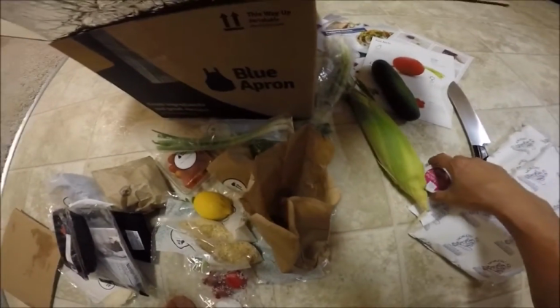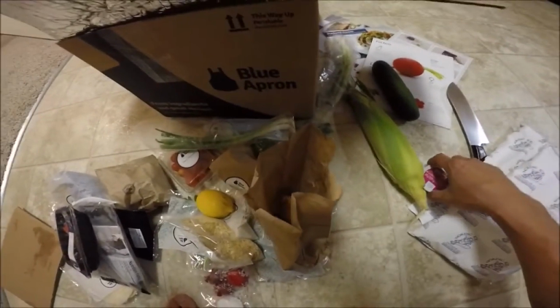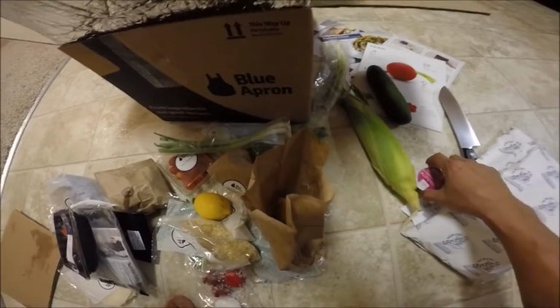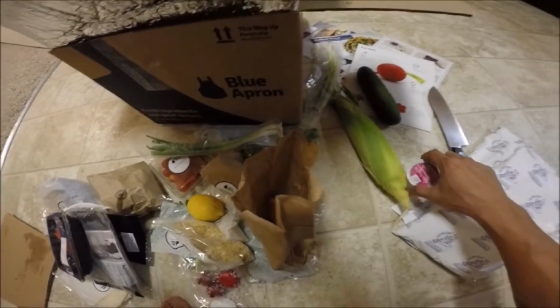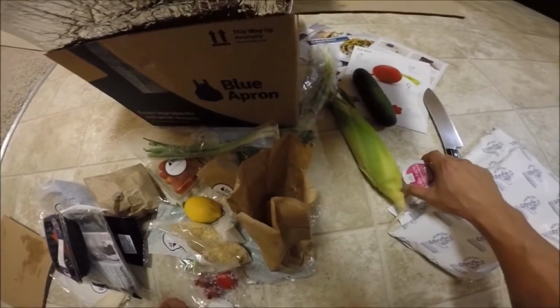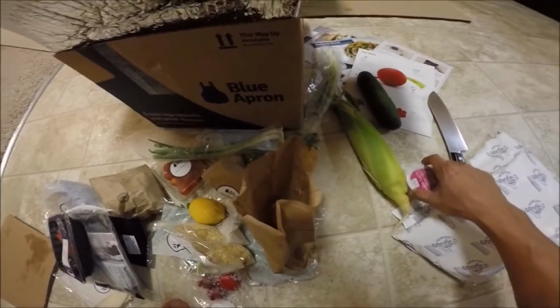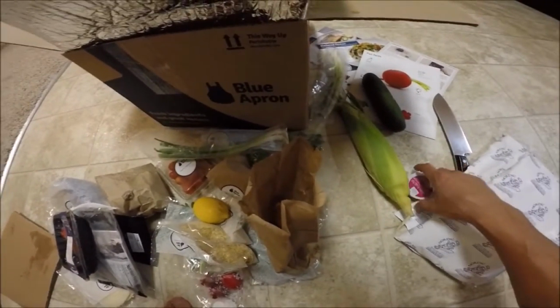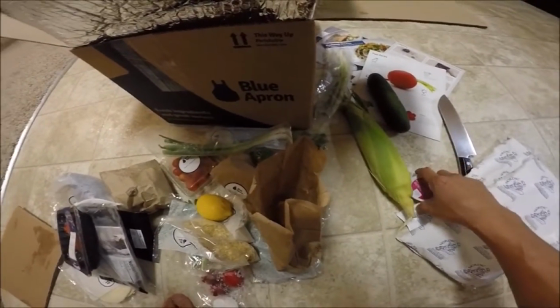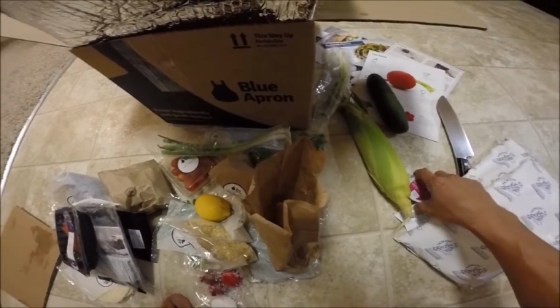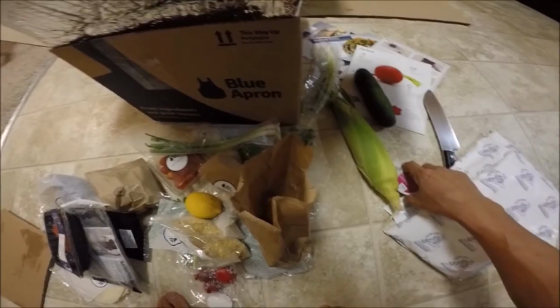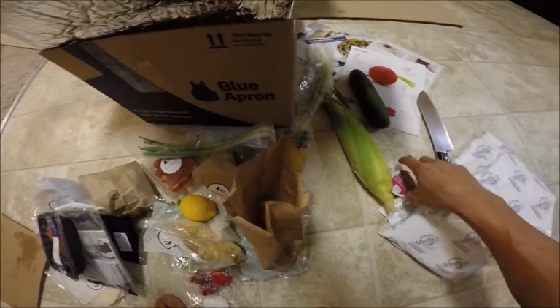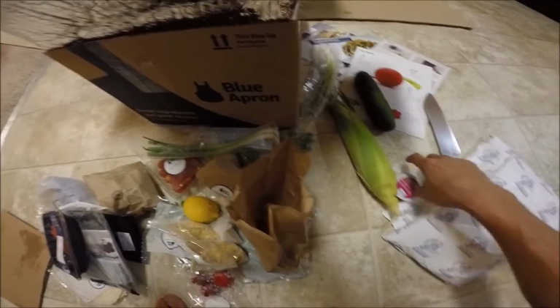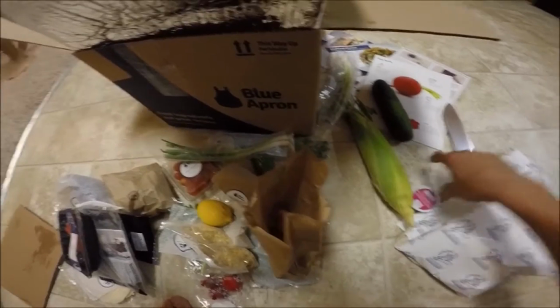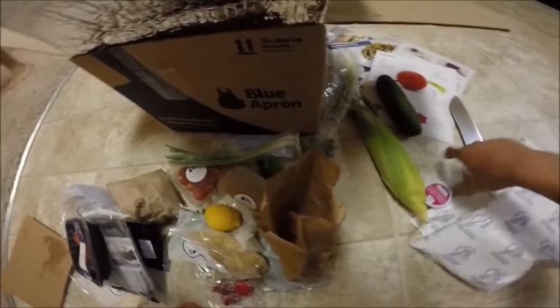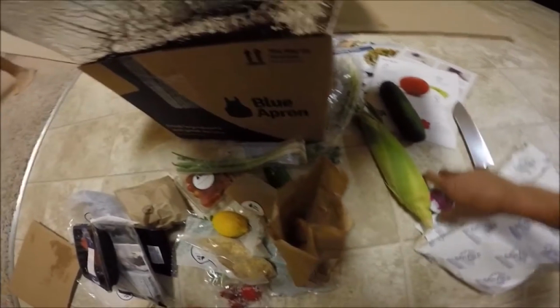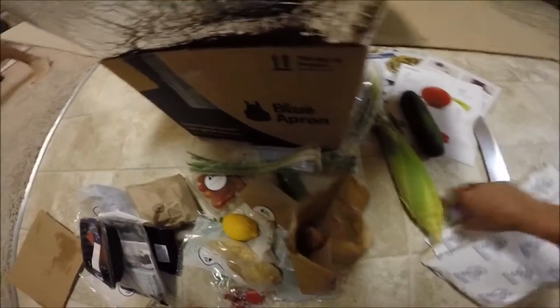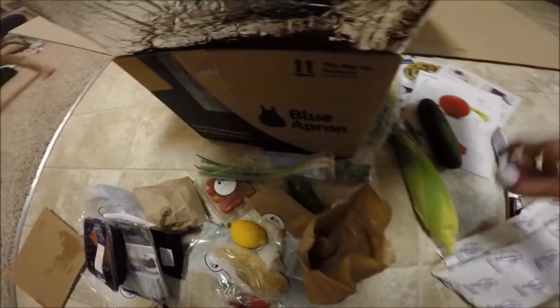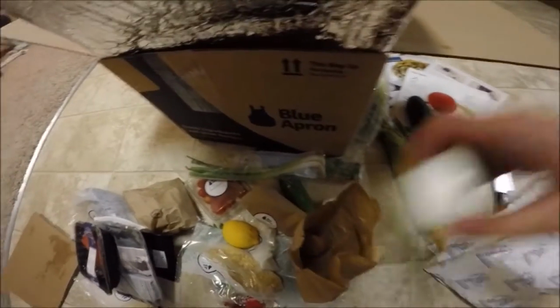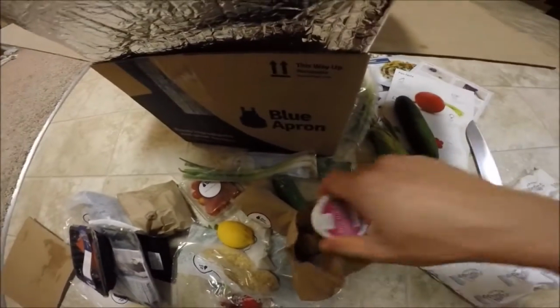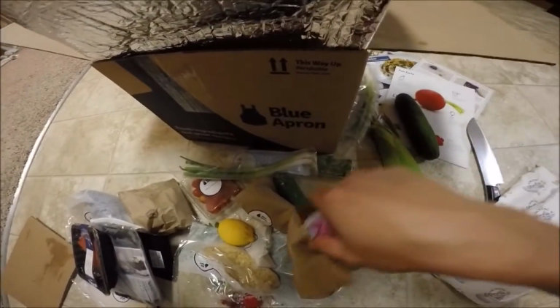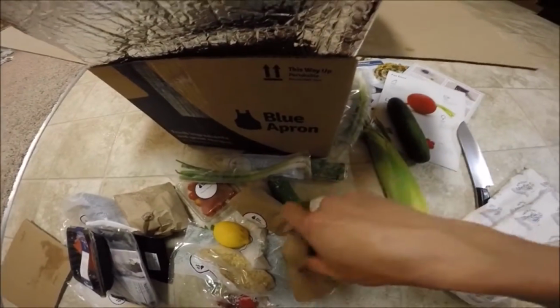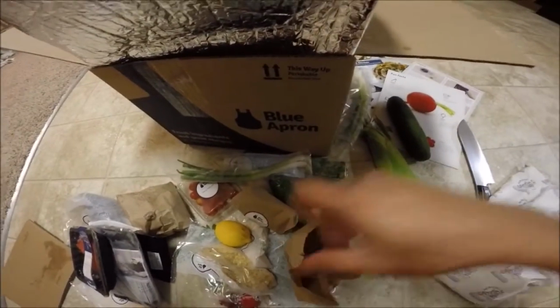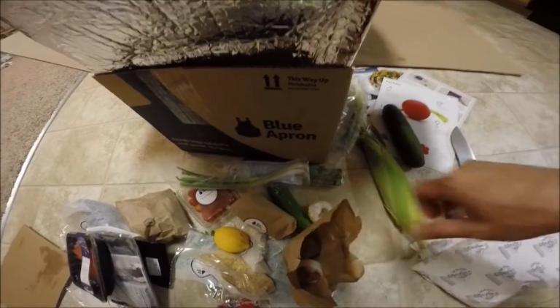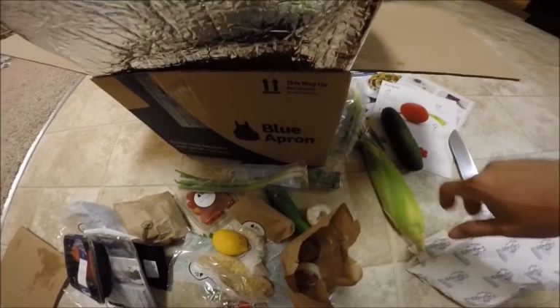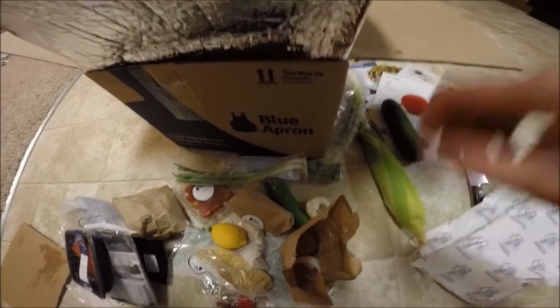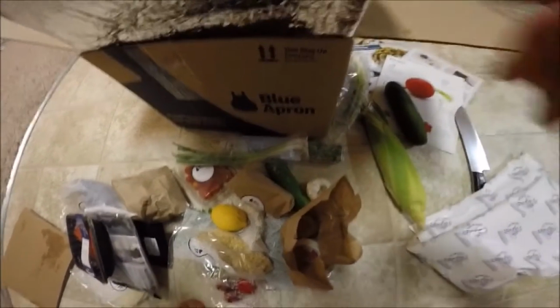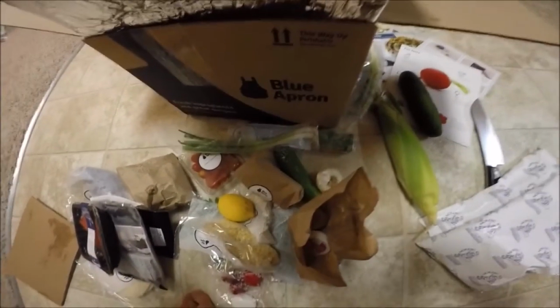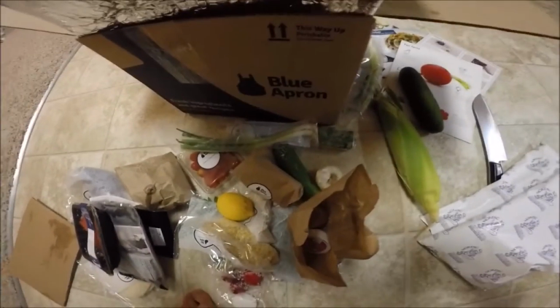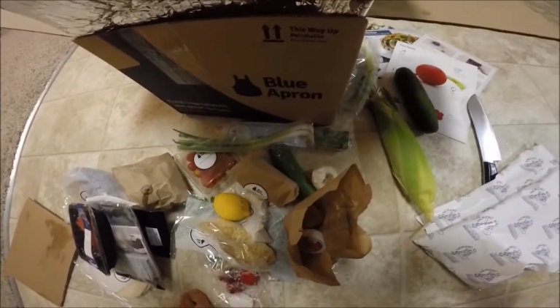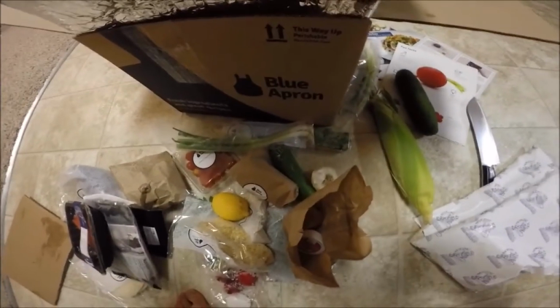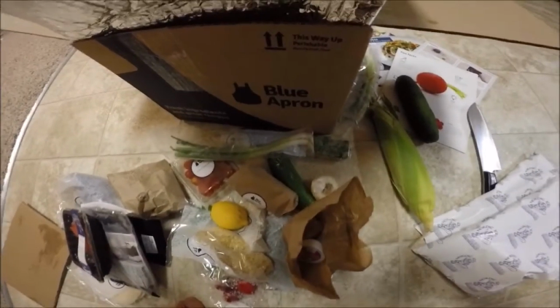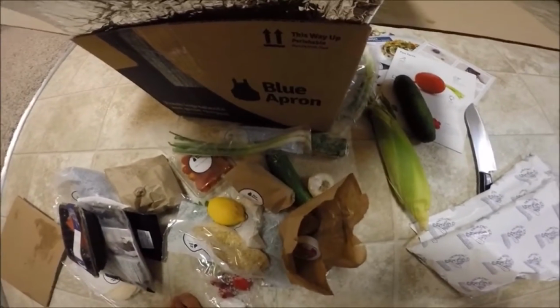All right, so yeah, tomorrow we'll be making one of these meals and we'll see how it turns out.